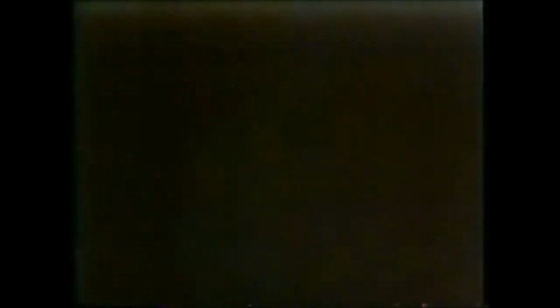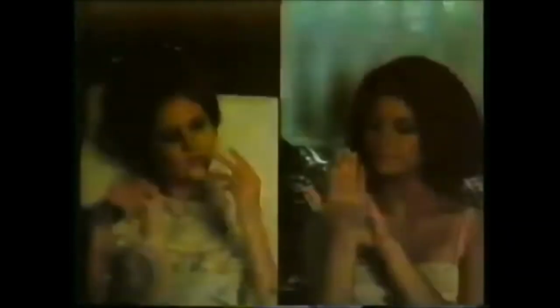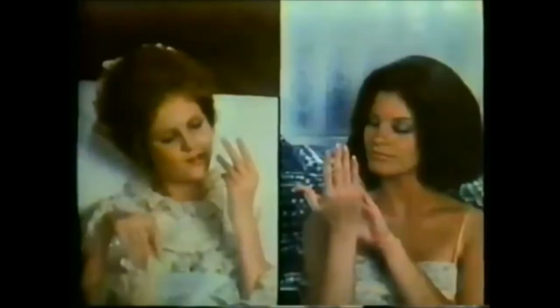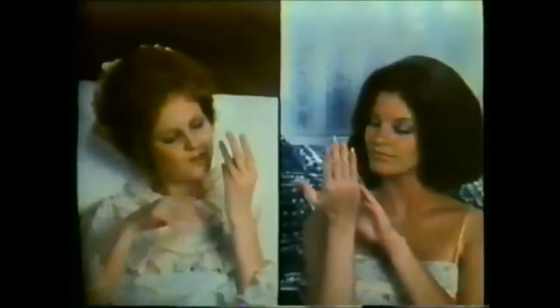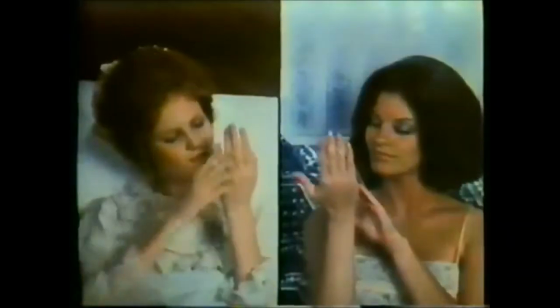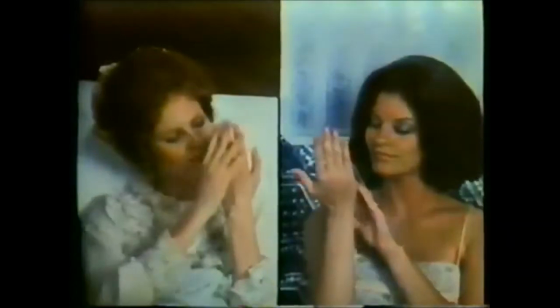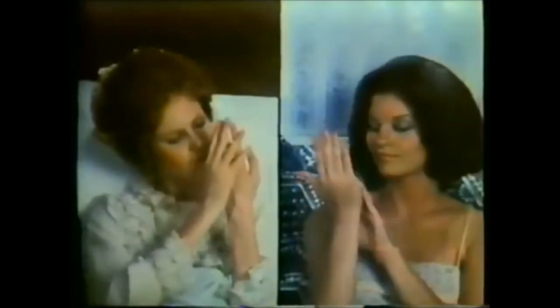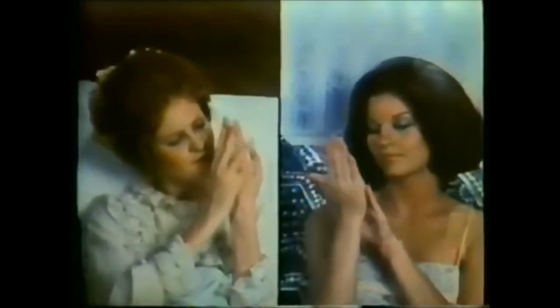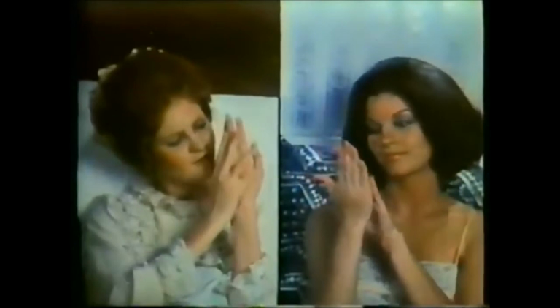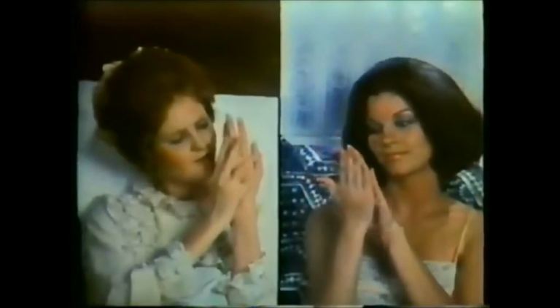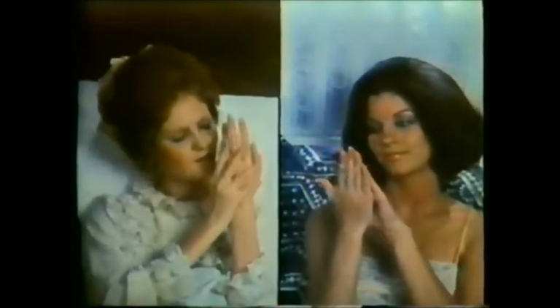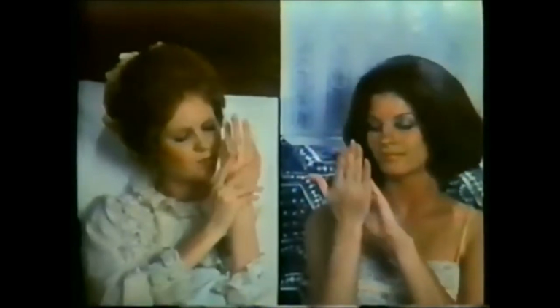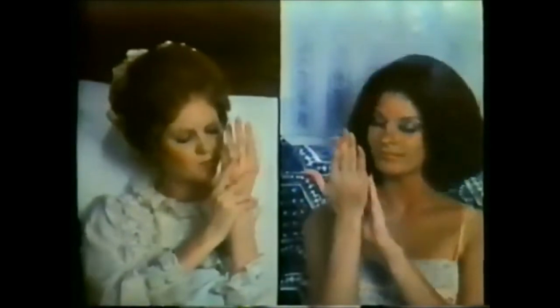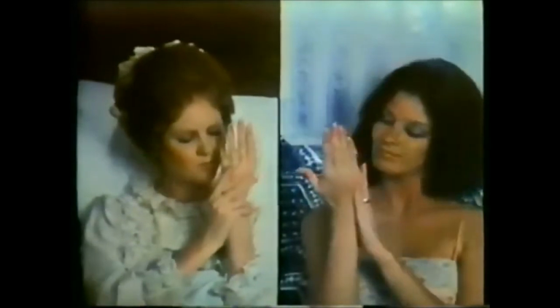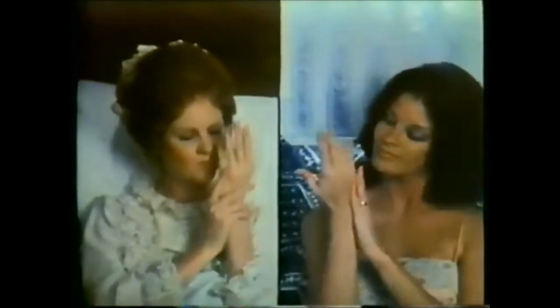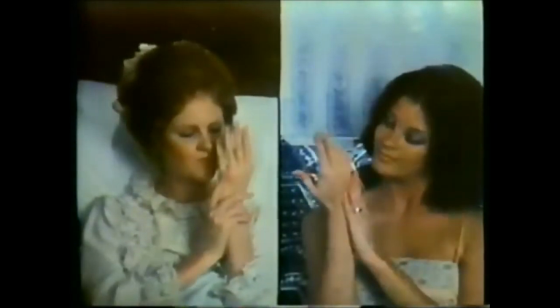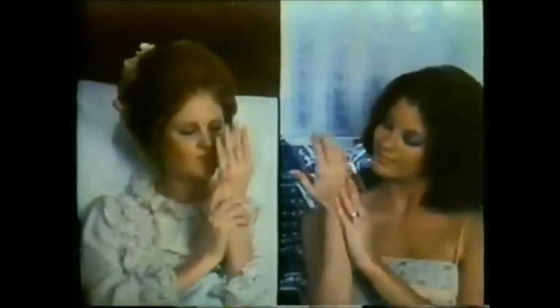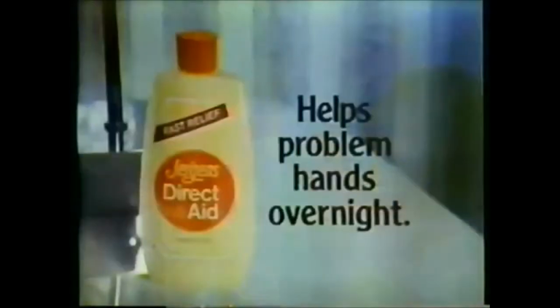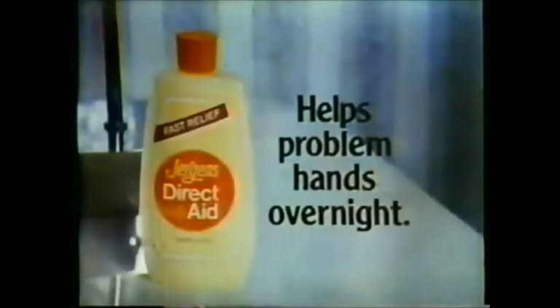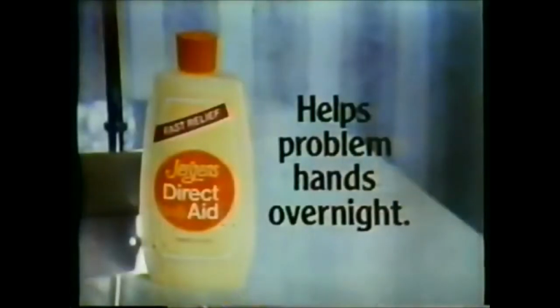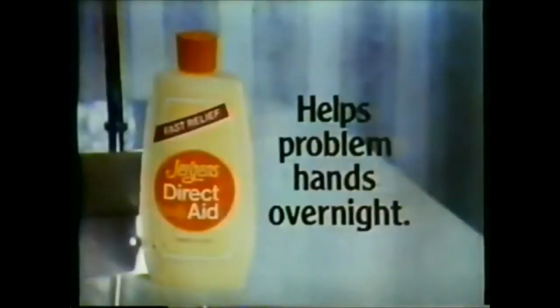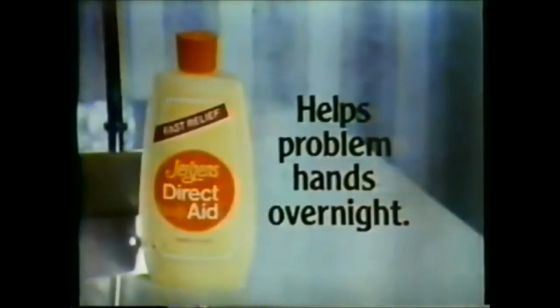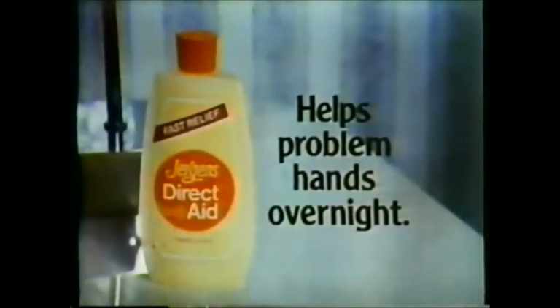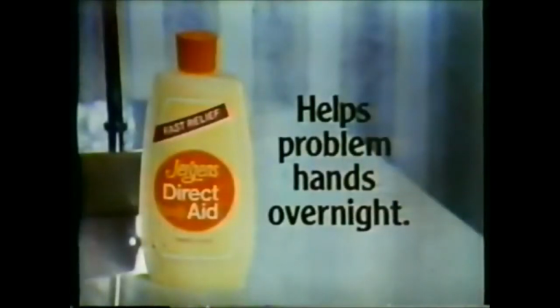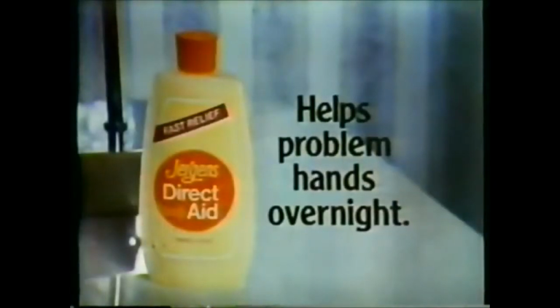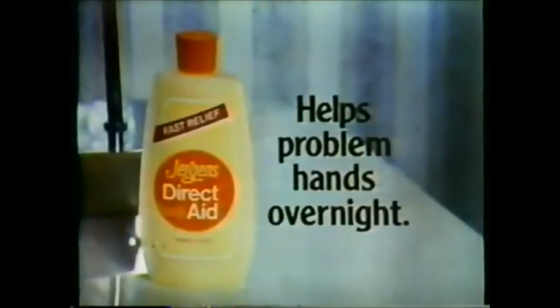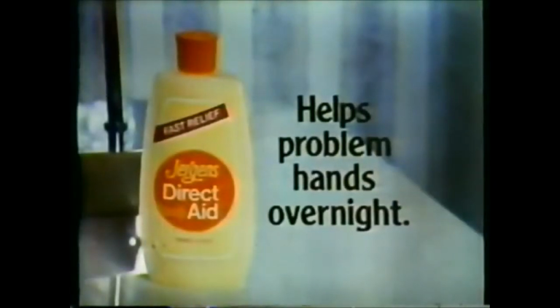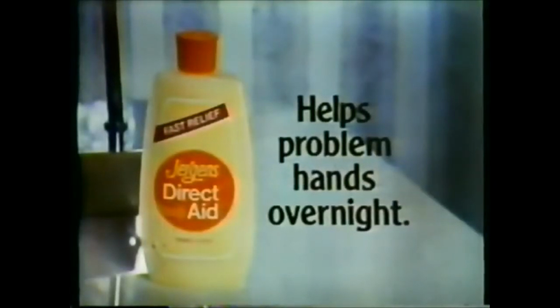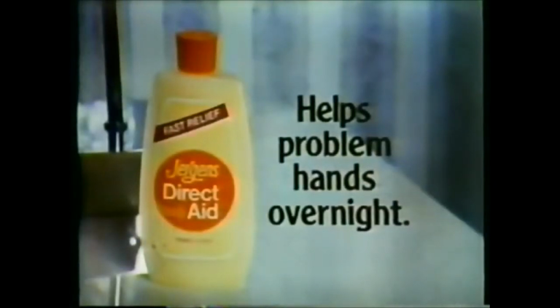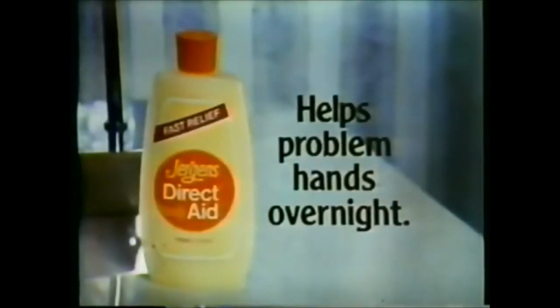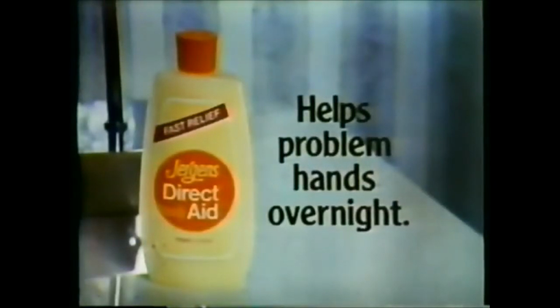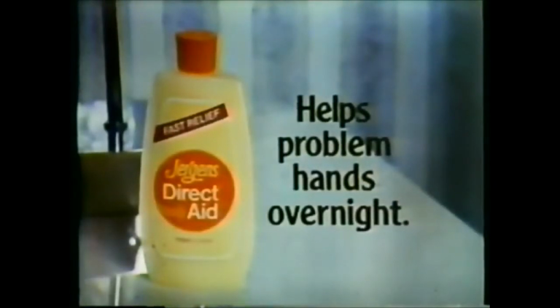In the morning, your hands are smoother, prettier, more comfortable. Juergen's Direct Aid helps problem hands overnight.